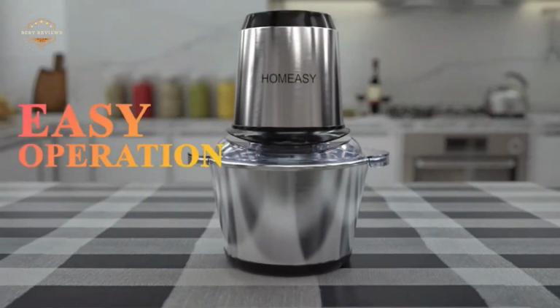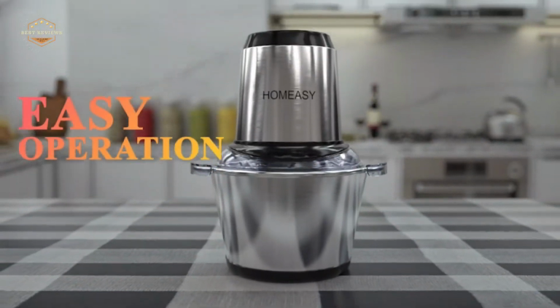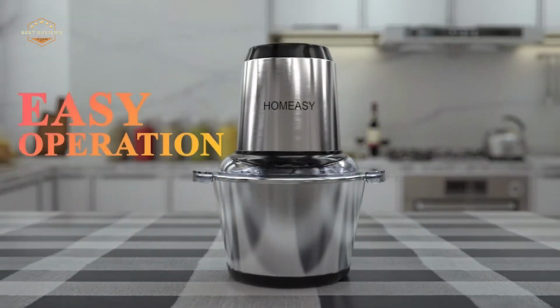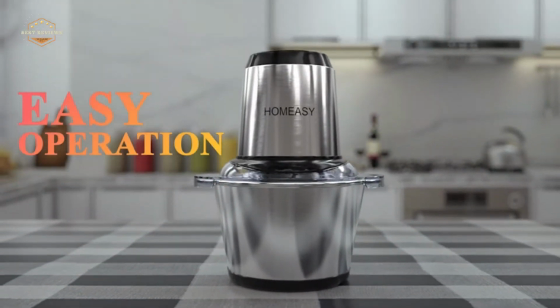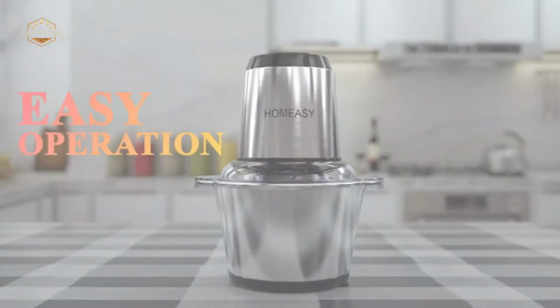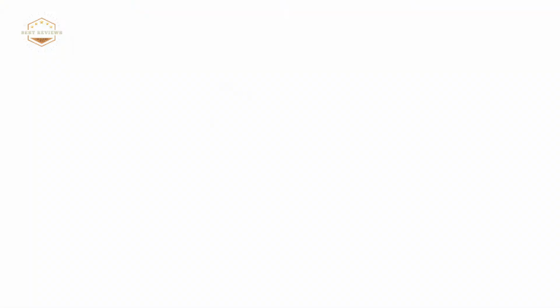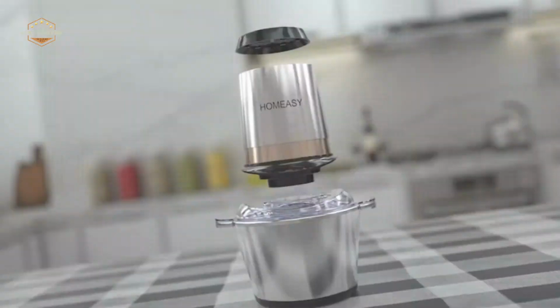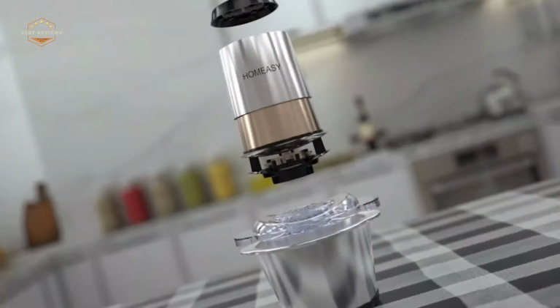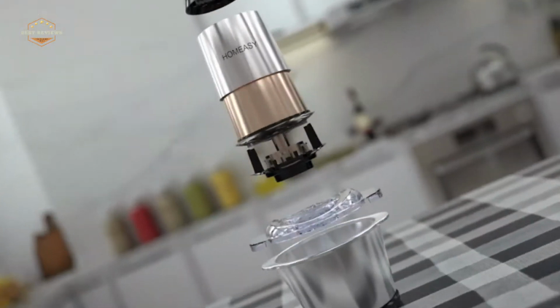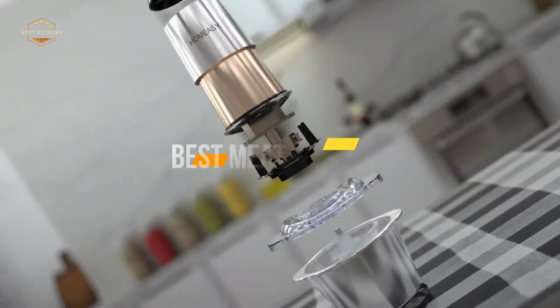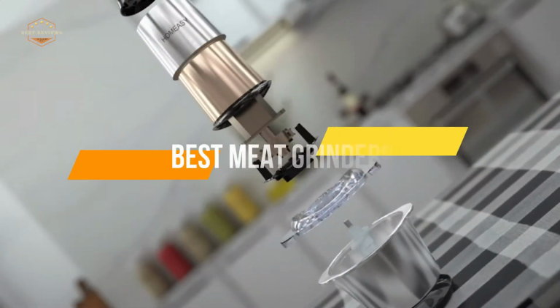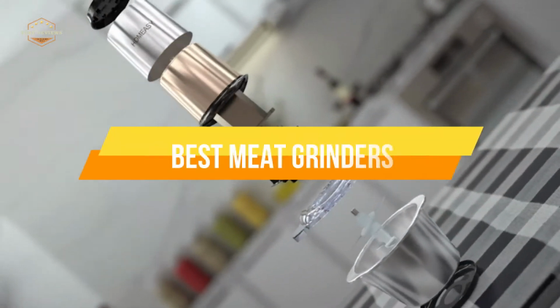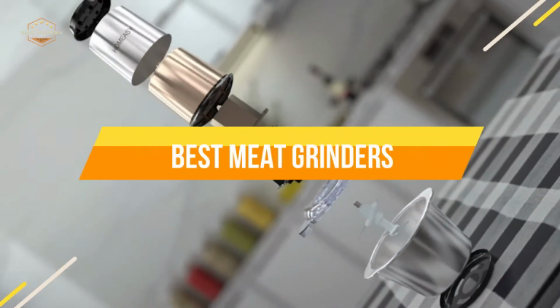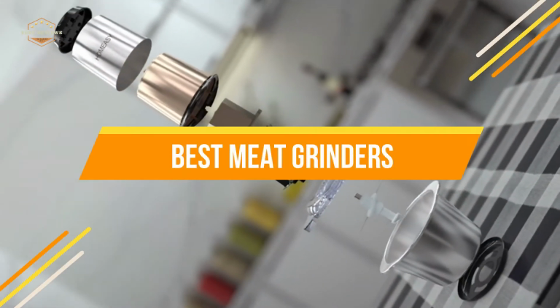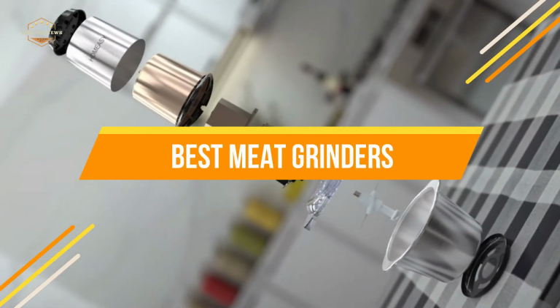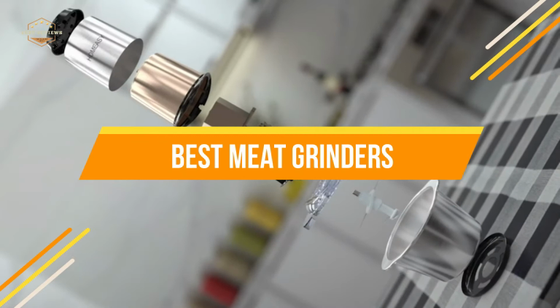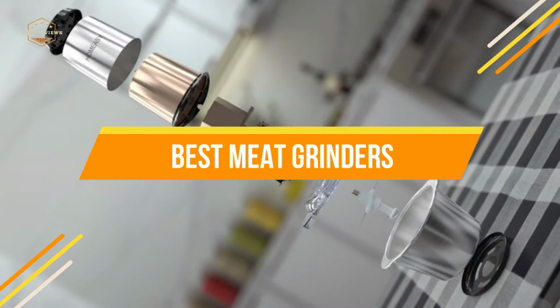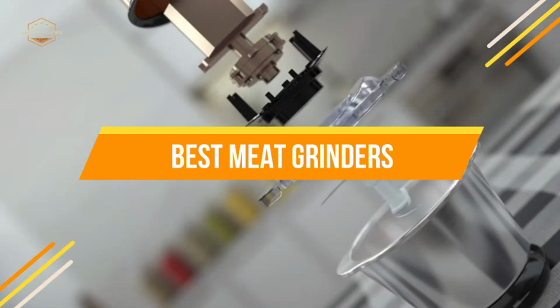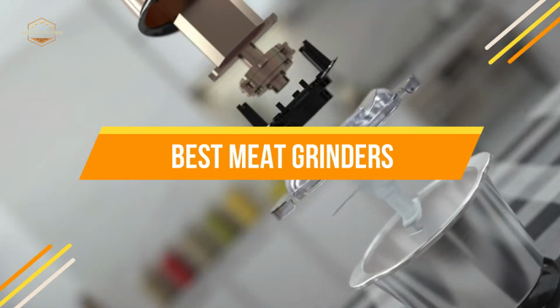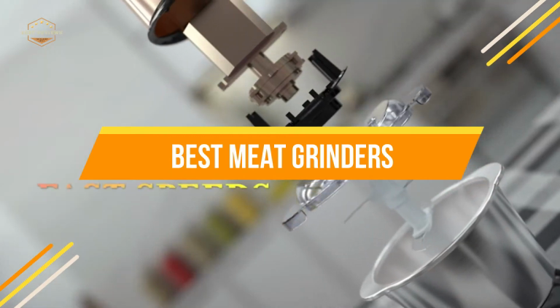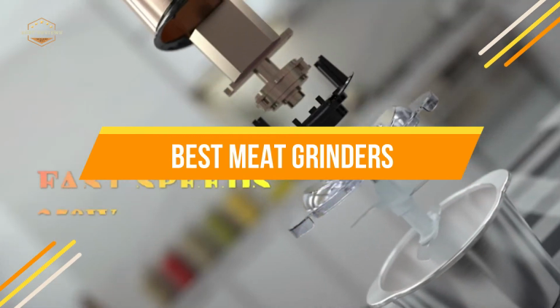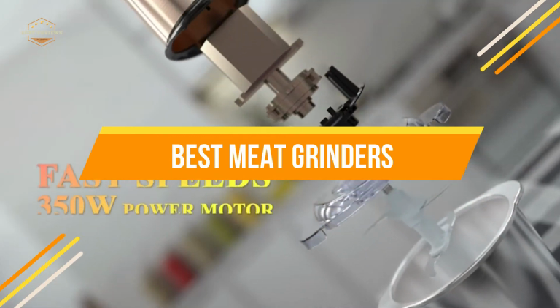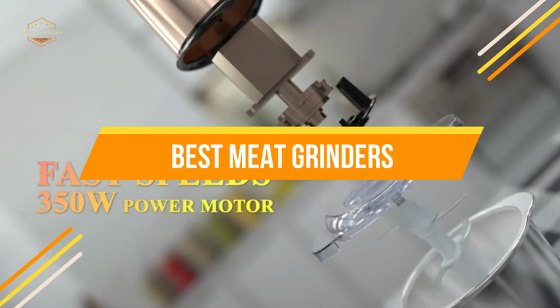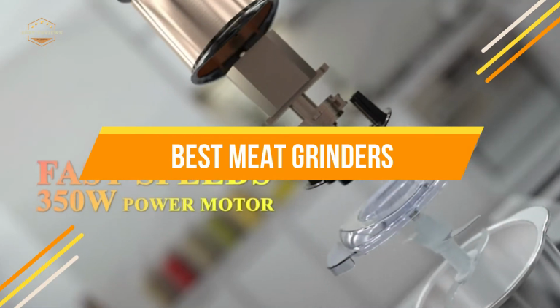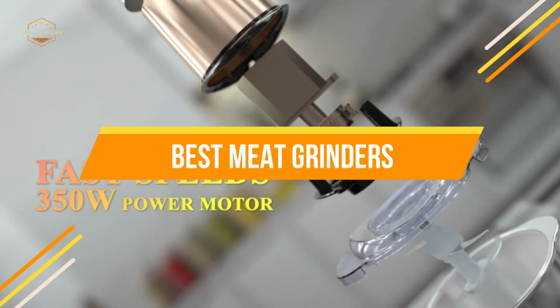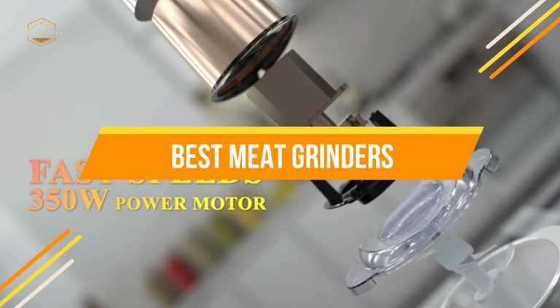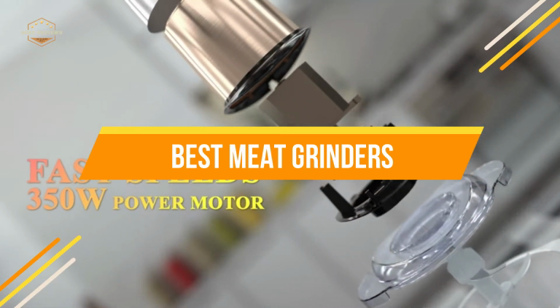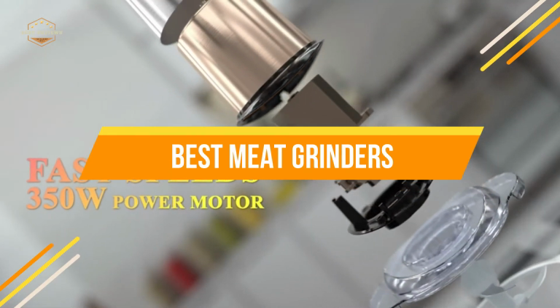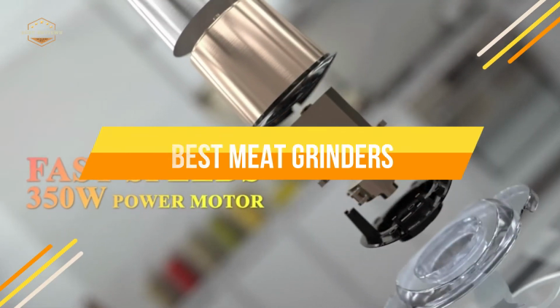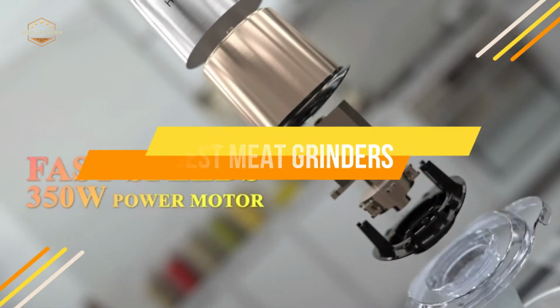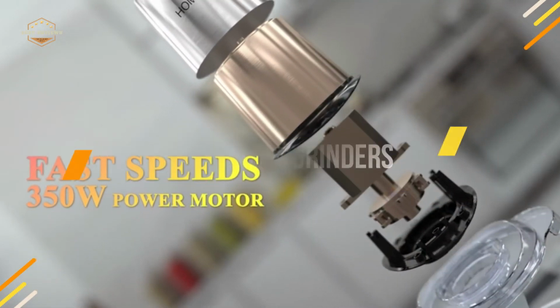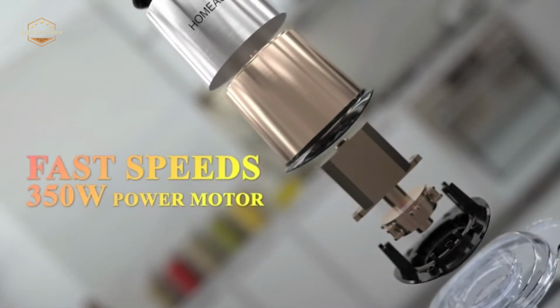In today's video, we will show you the top 5 best meat grinders. Let's get started.